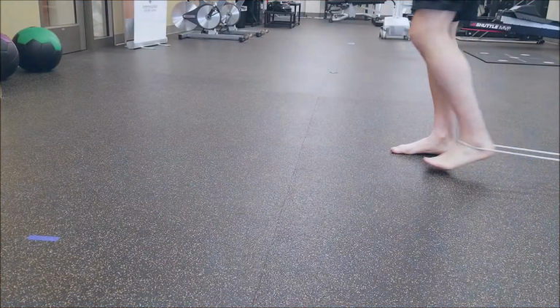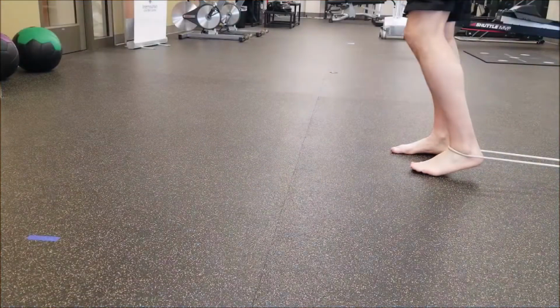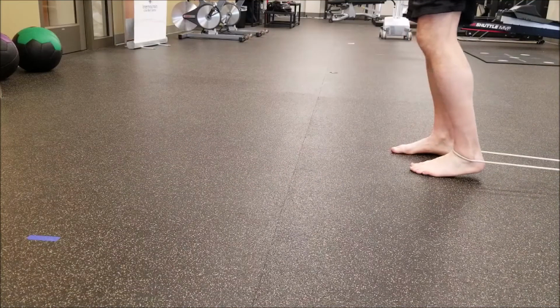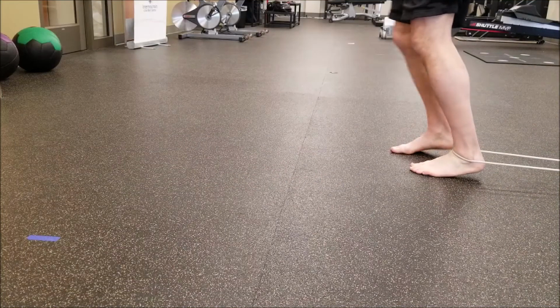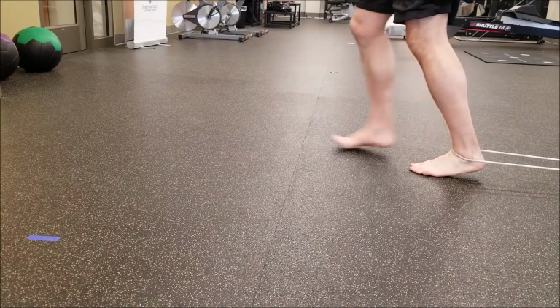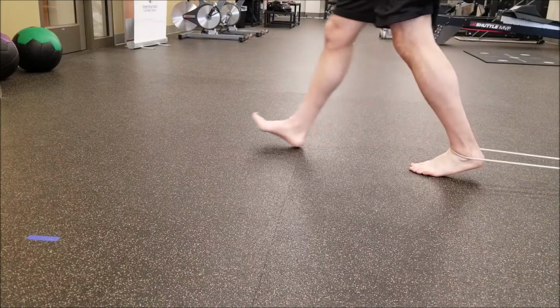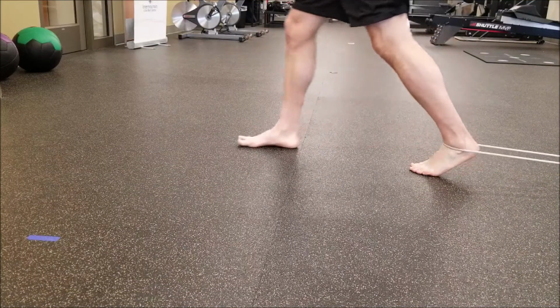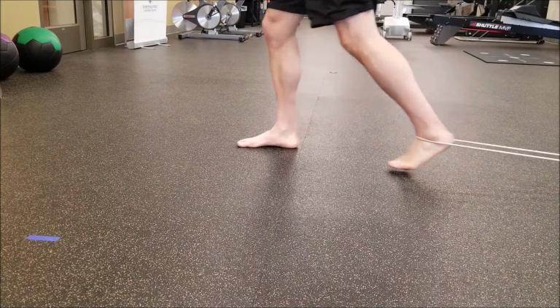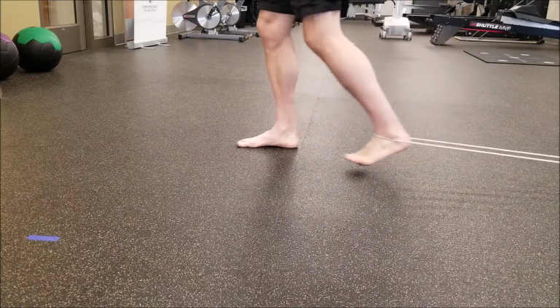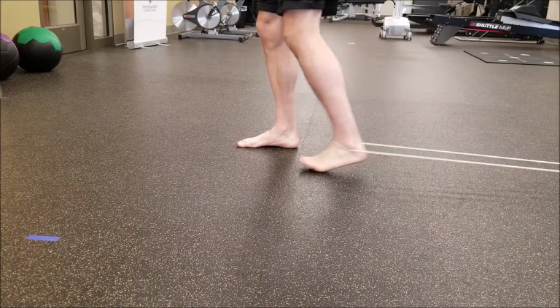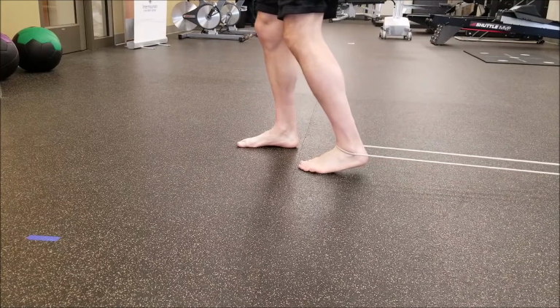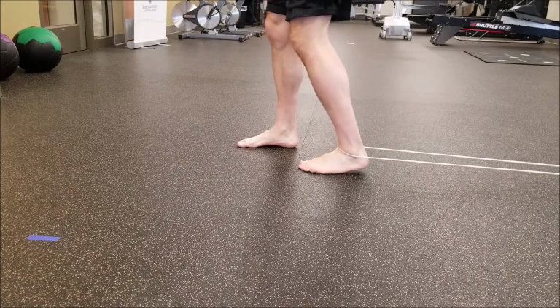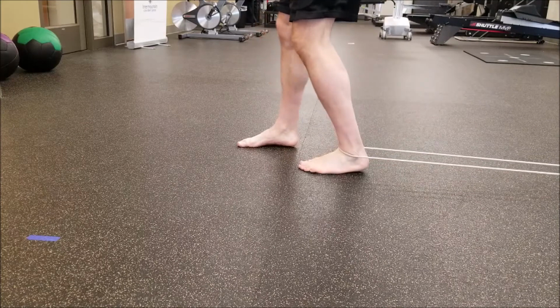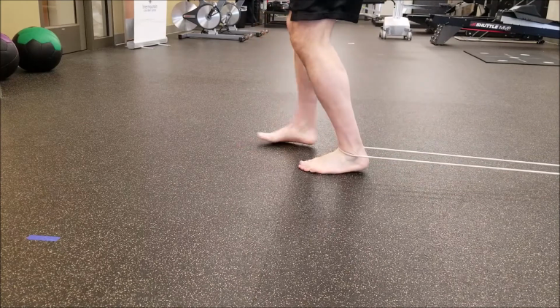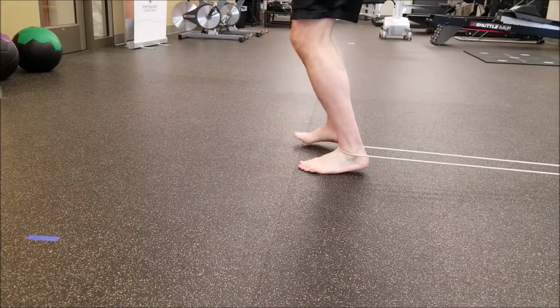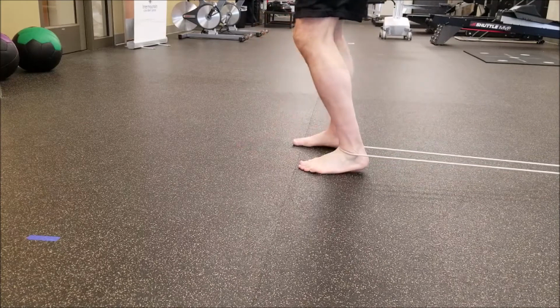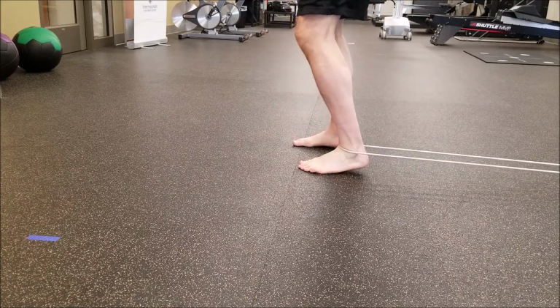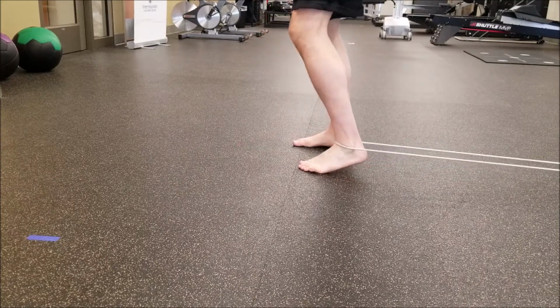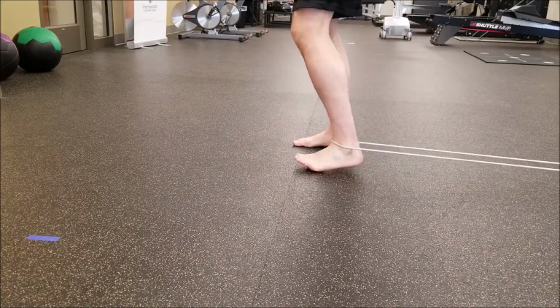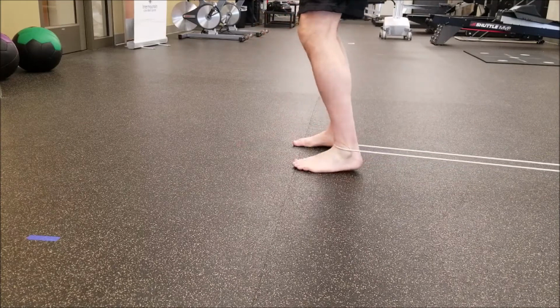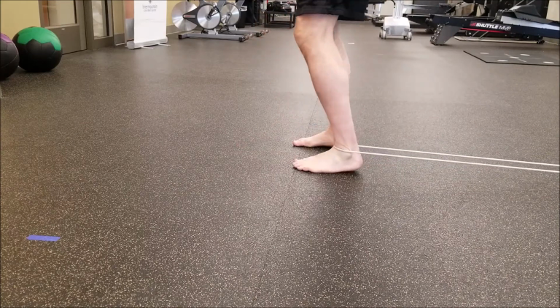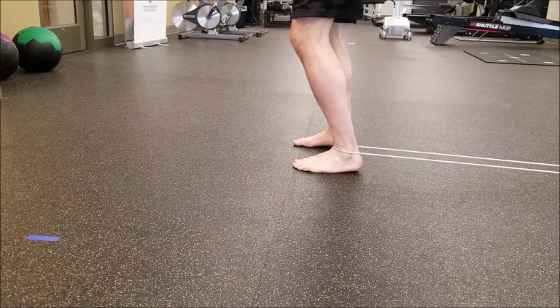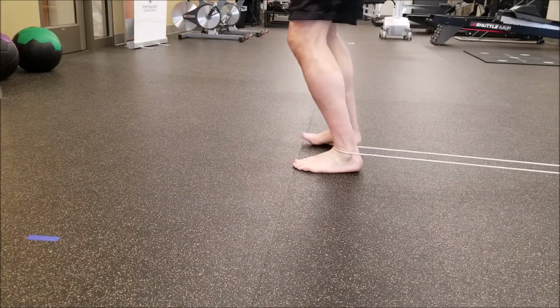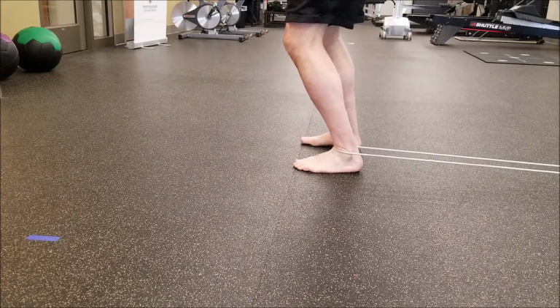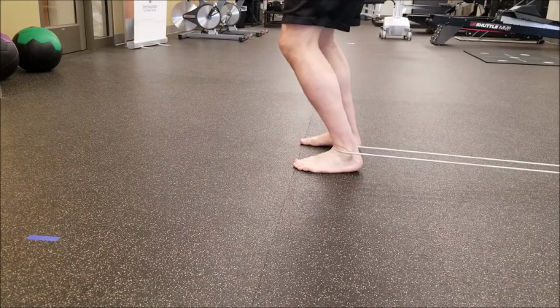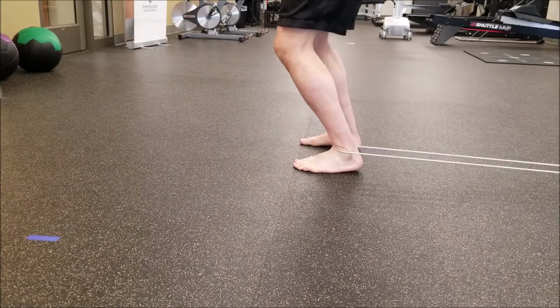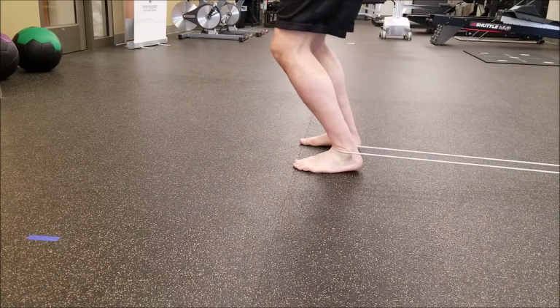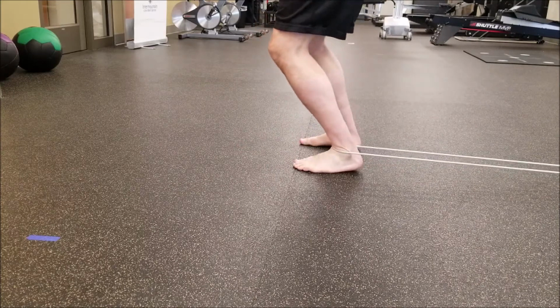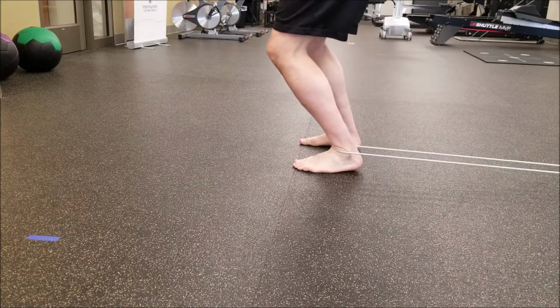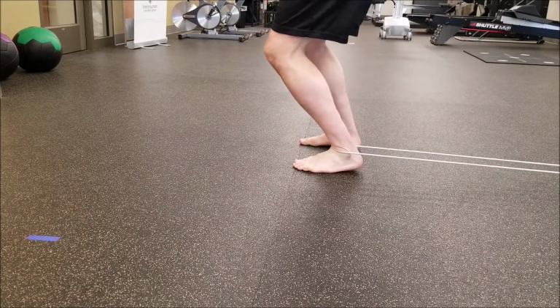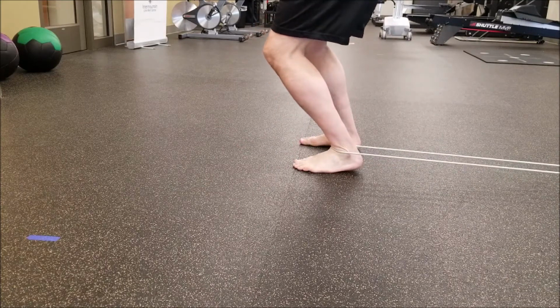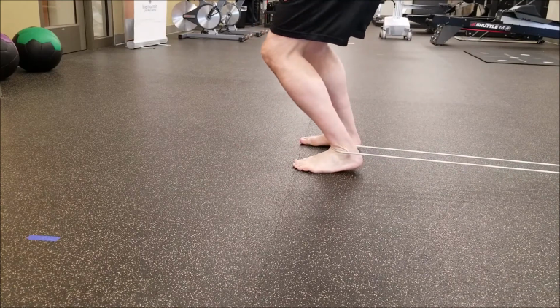This exercise is designed to improve ankle dorsiflexion at the talocrural joint and weight bearing.